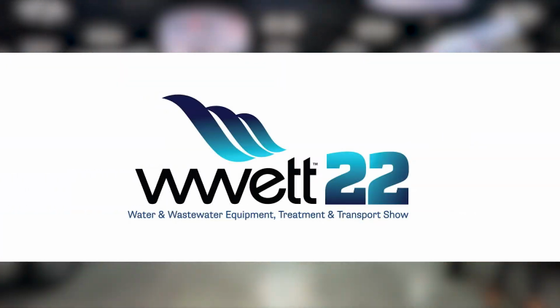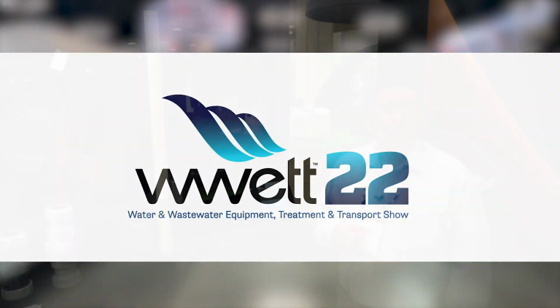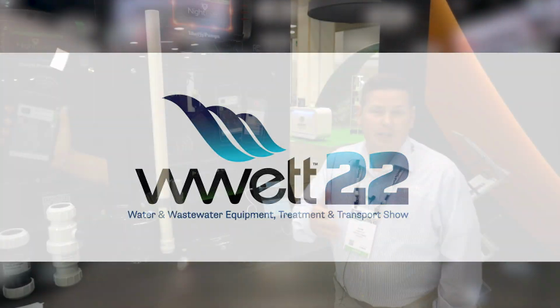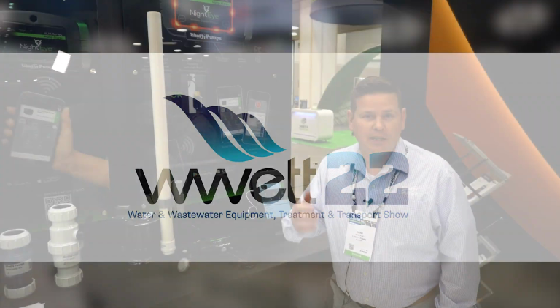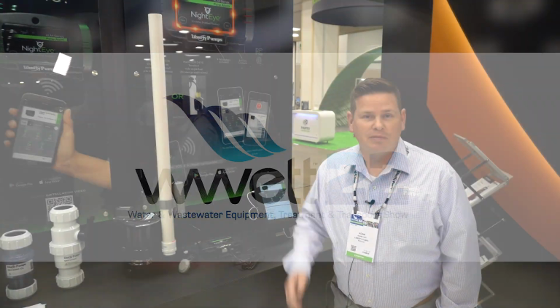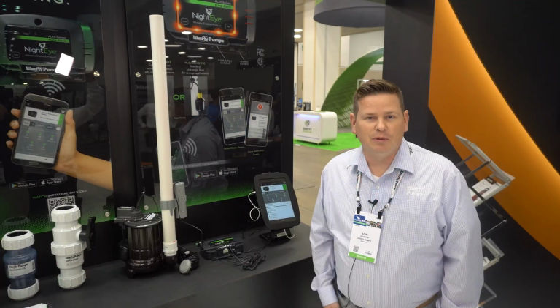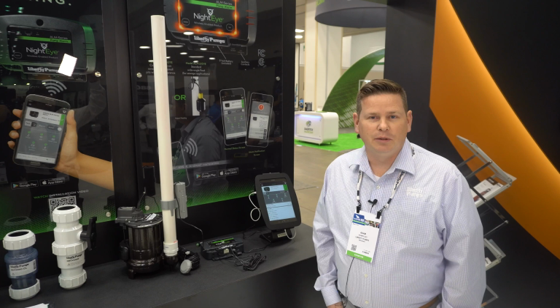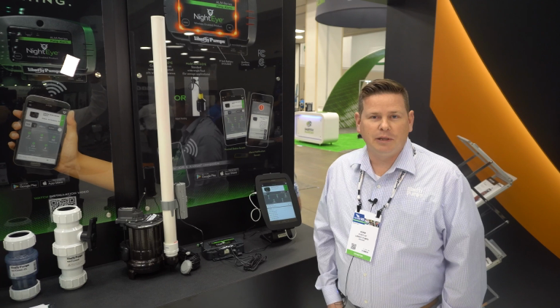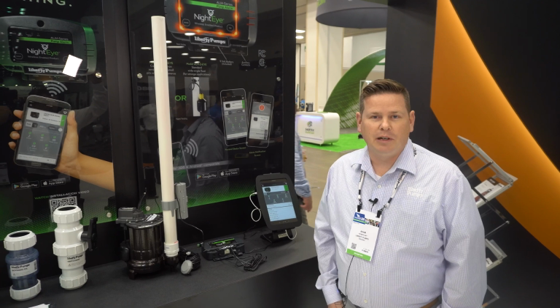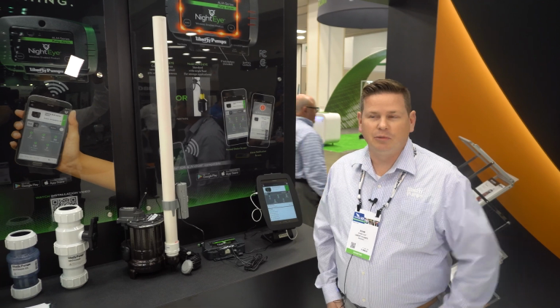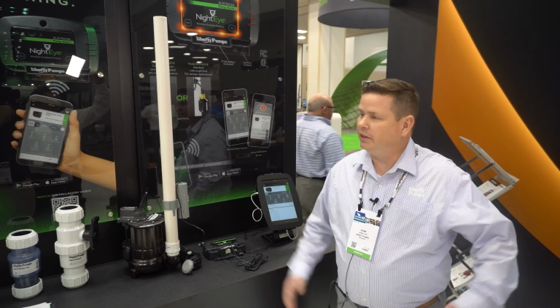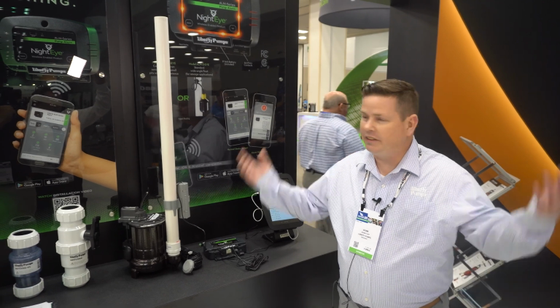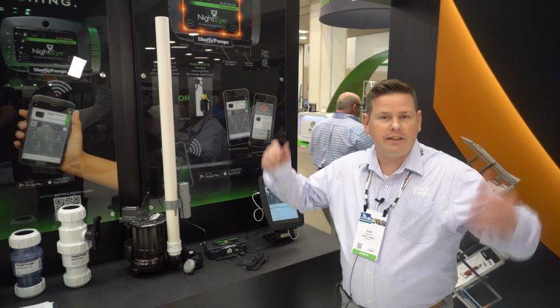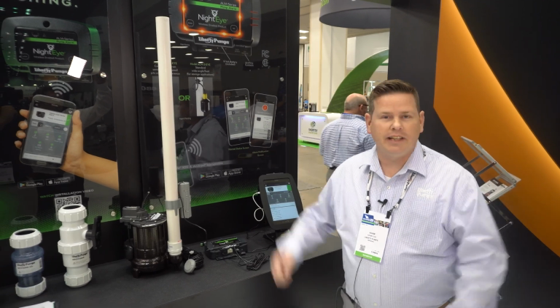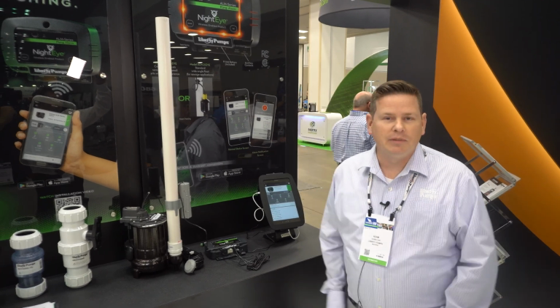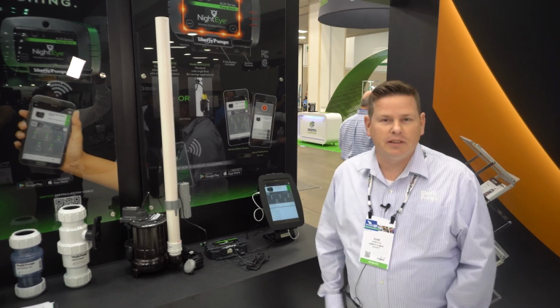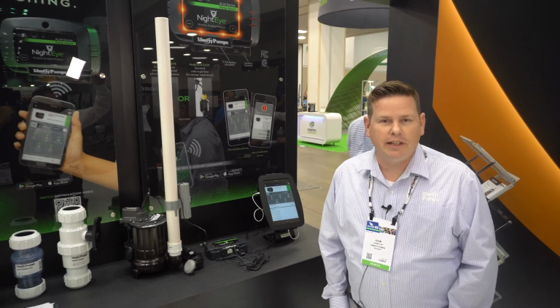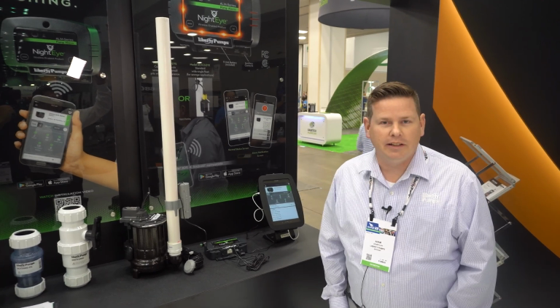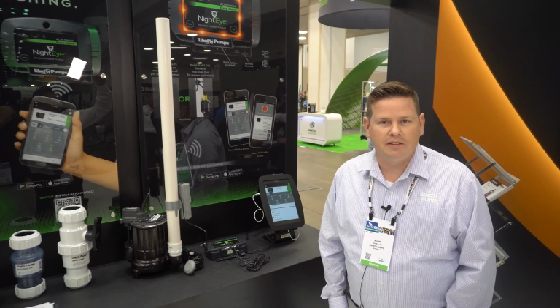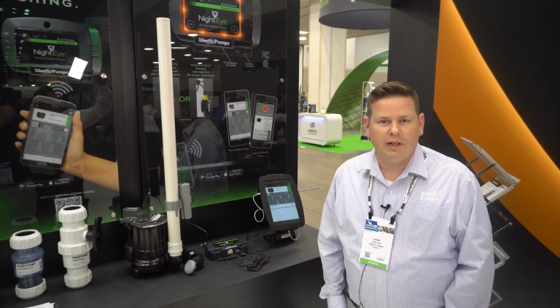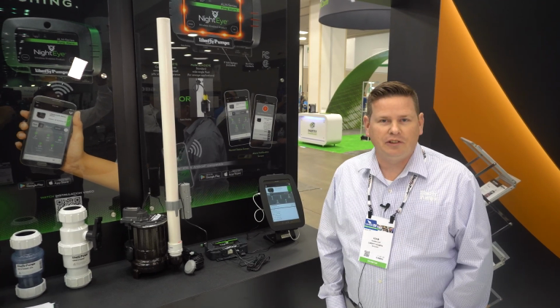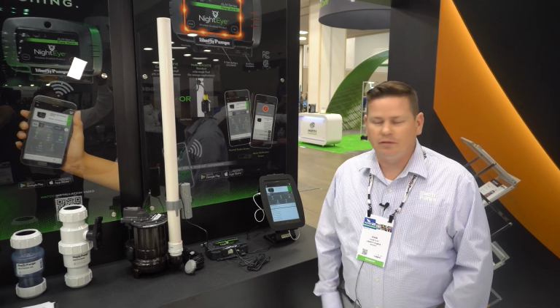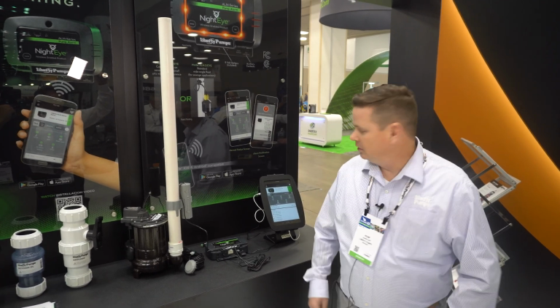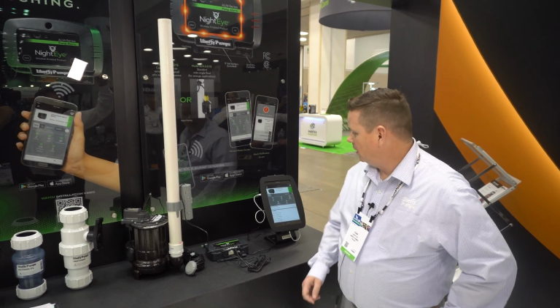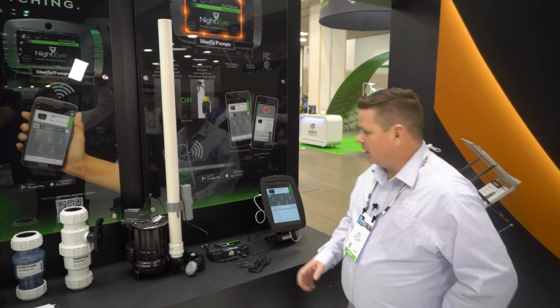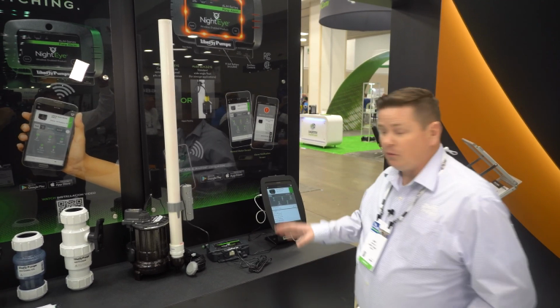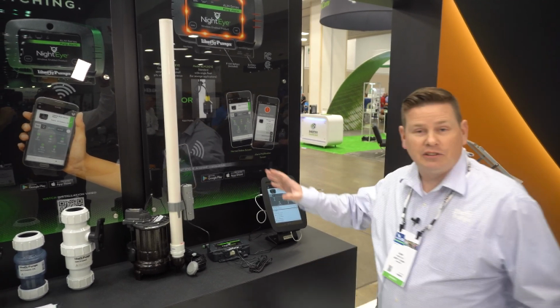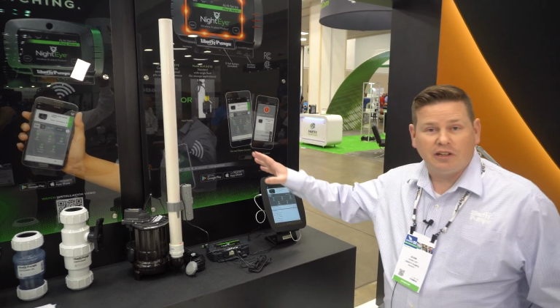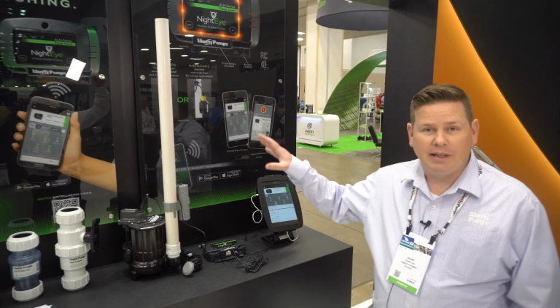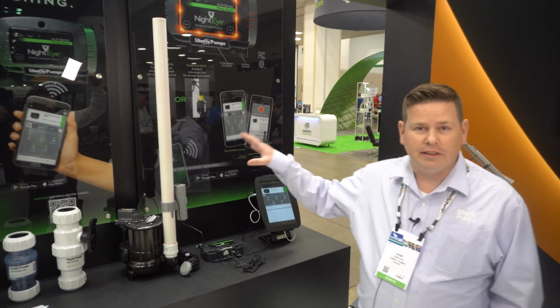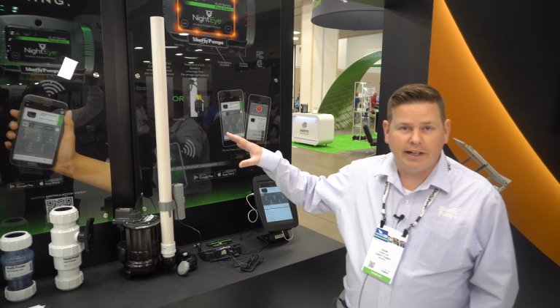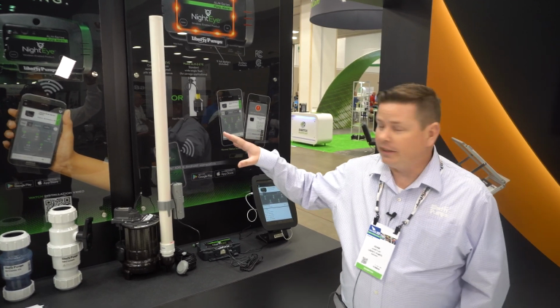Hi, I'm Adam Flint with Liberty Pumps. We're here in Indianapolis, Indiana at the WET Show. I want to talk about the NIDA.